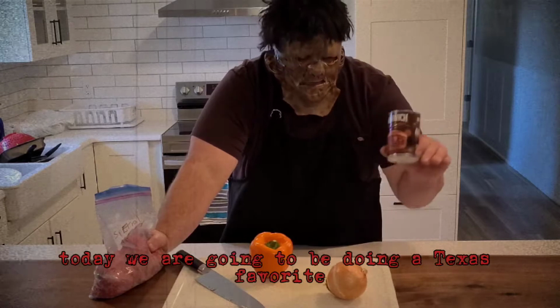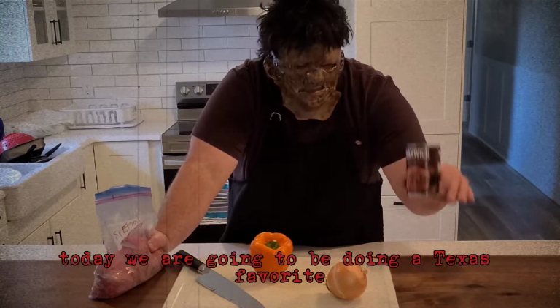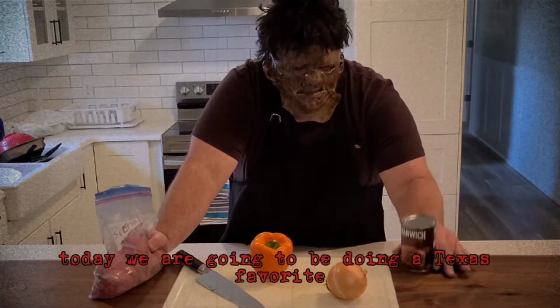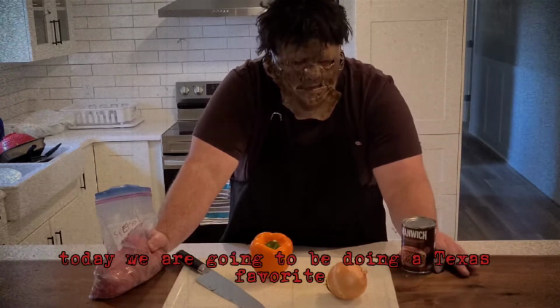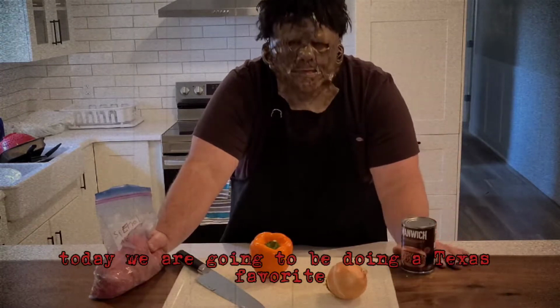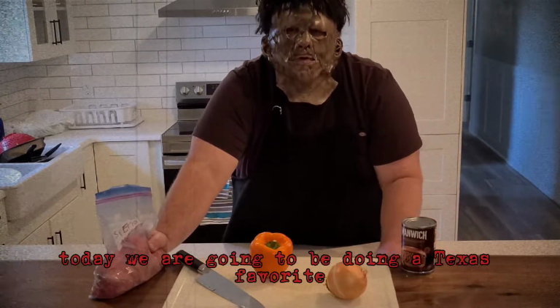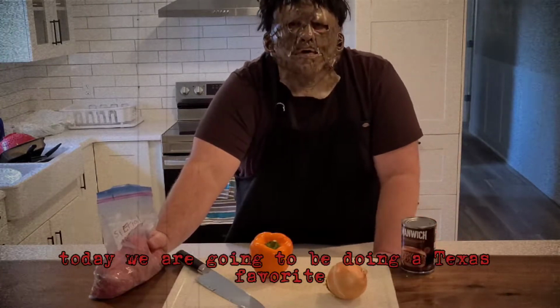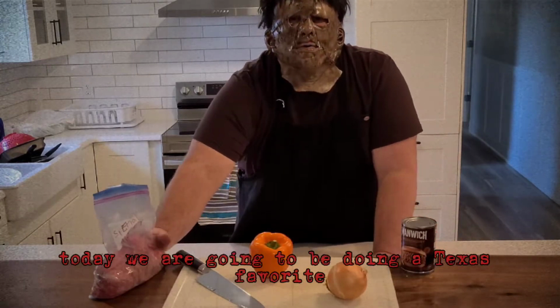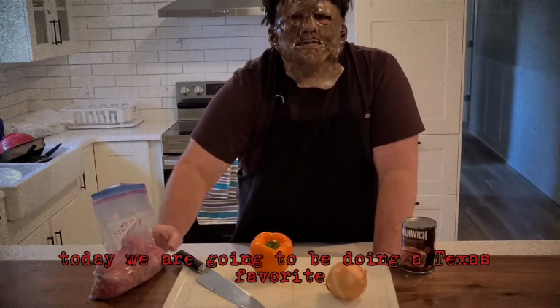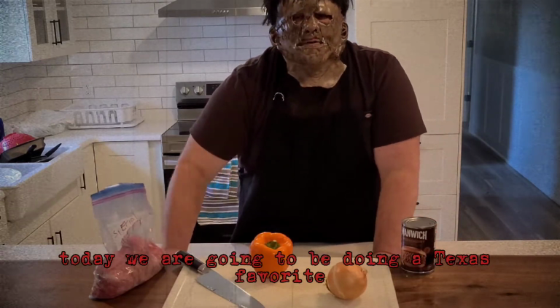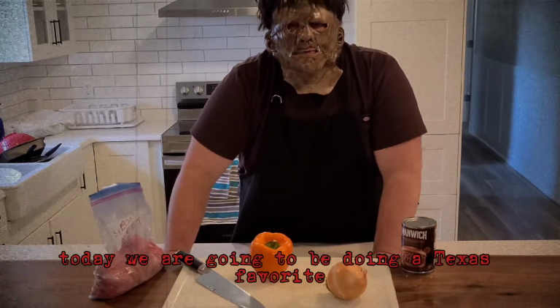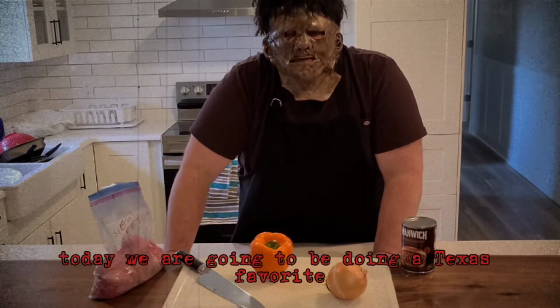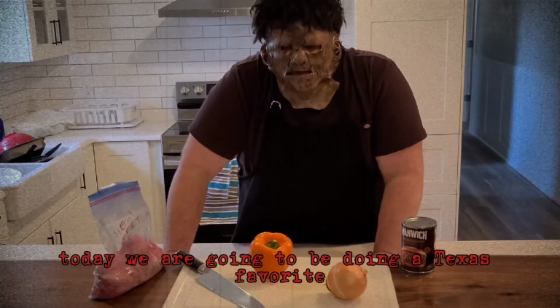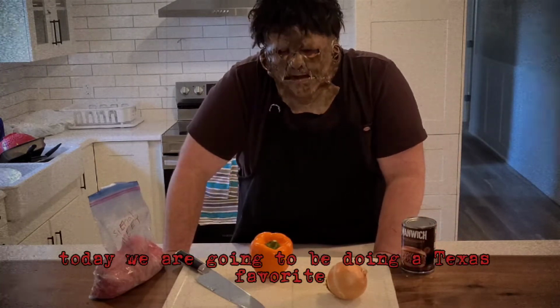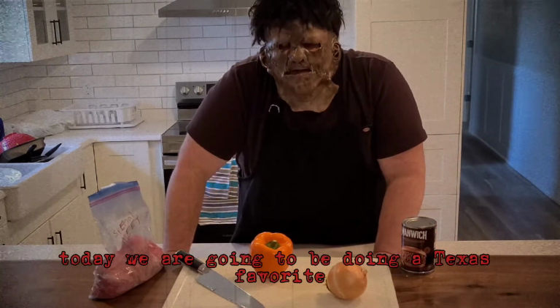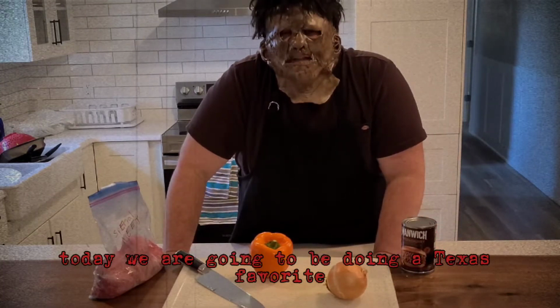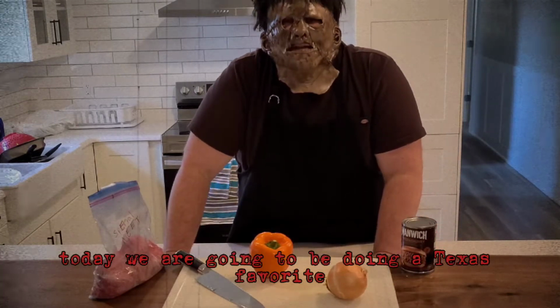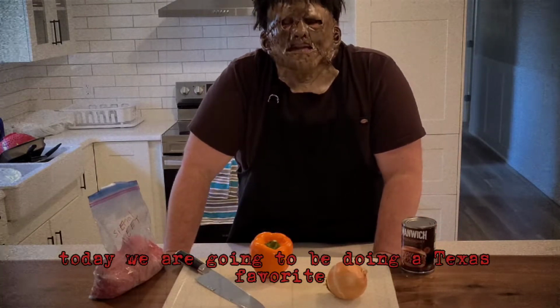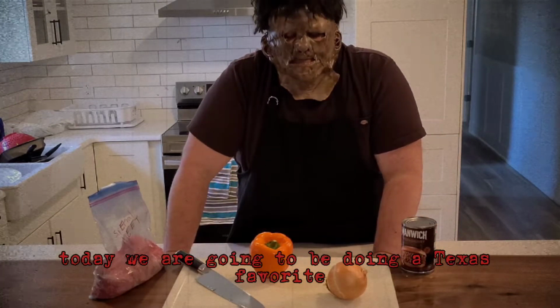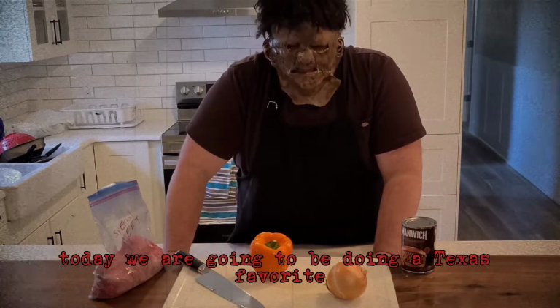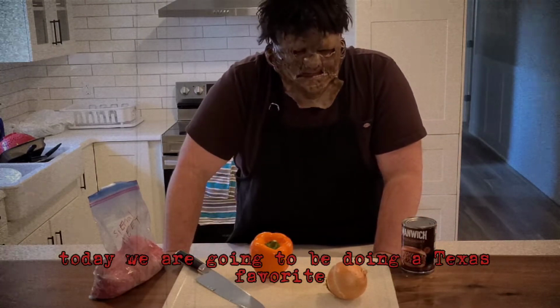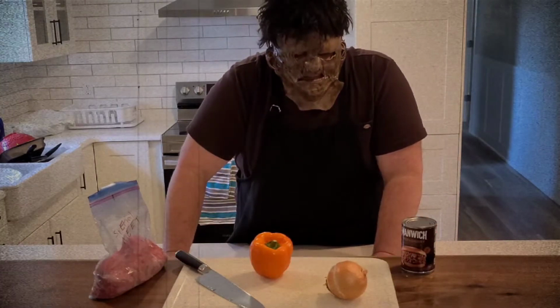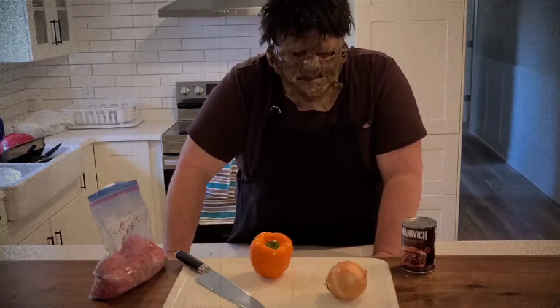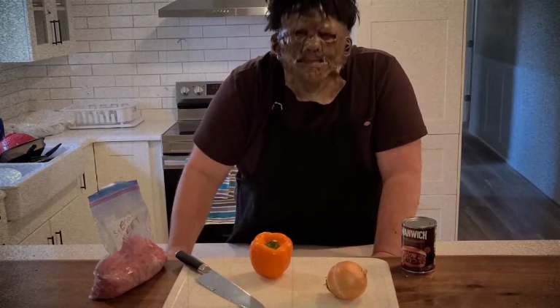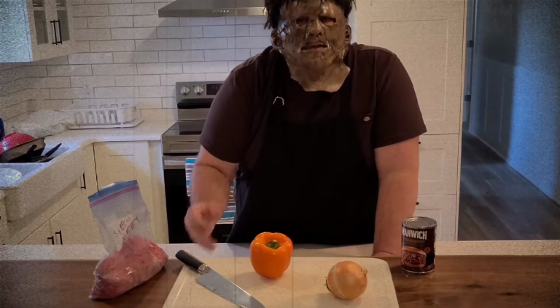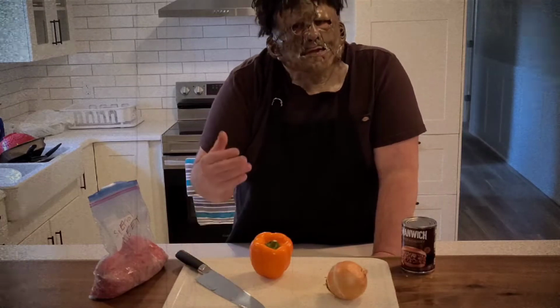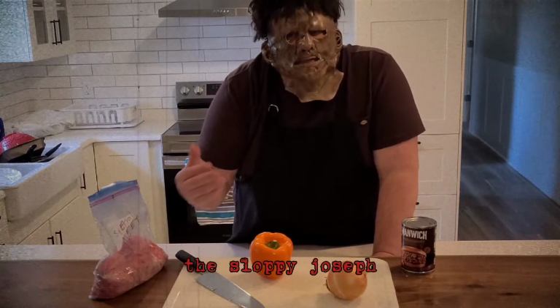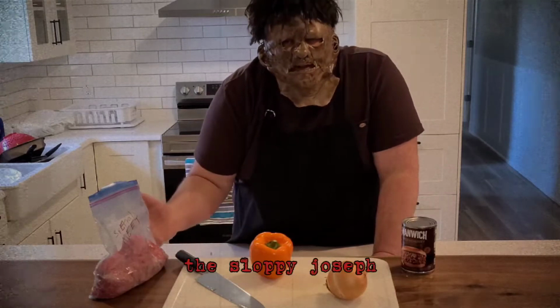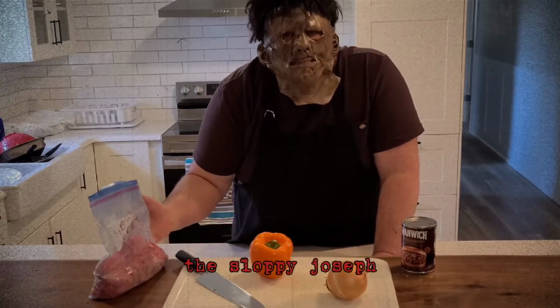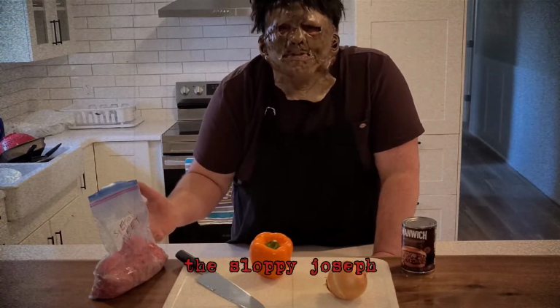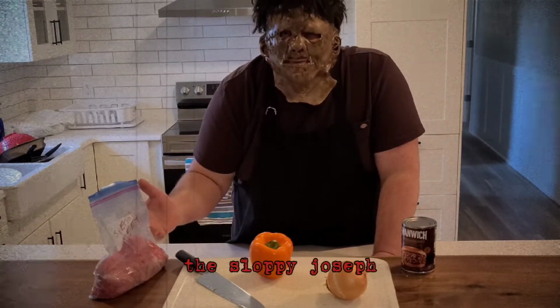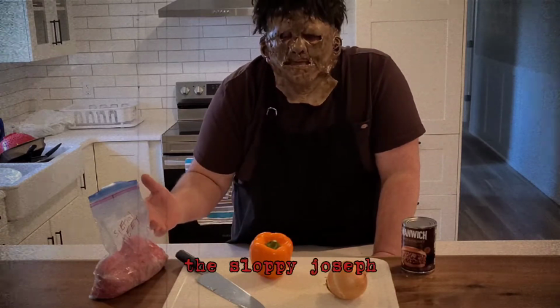Today we are going to be doing a Texas favourite, the Sloppy Jepses.